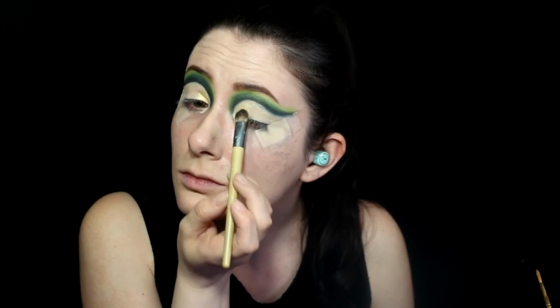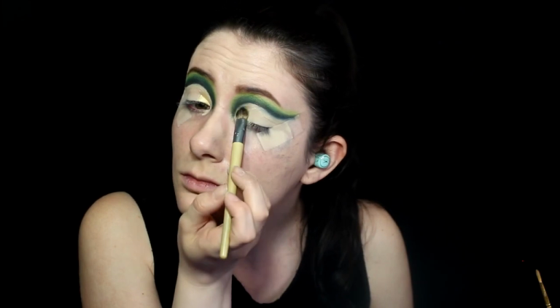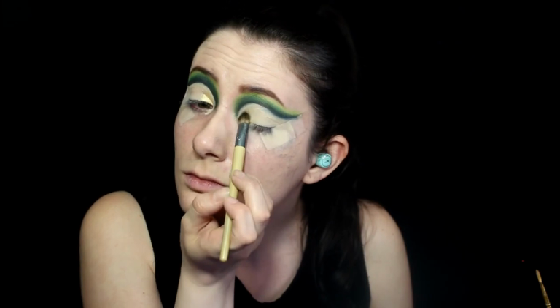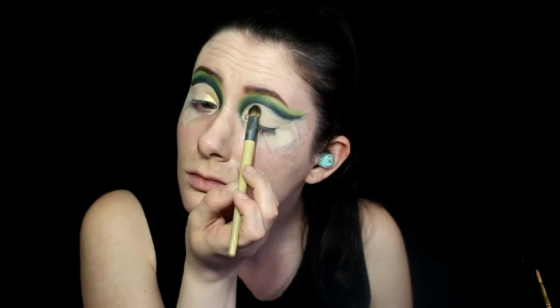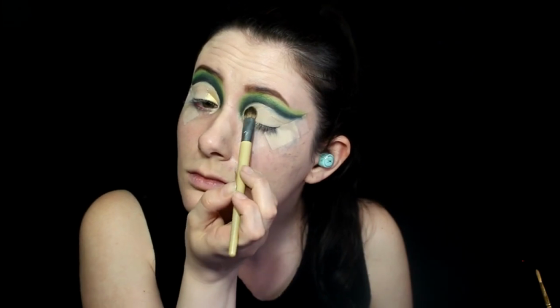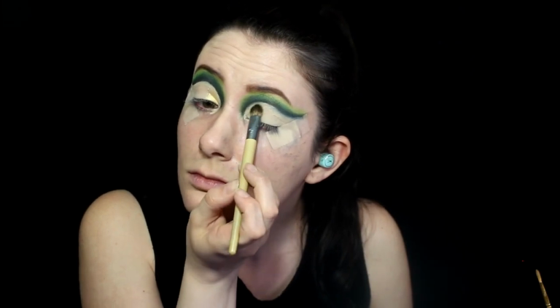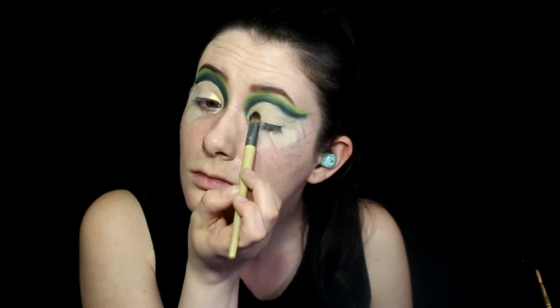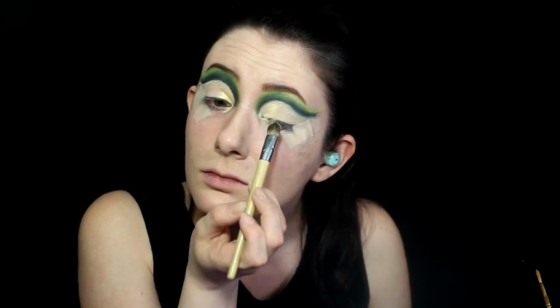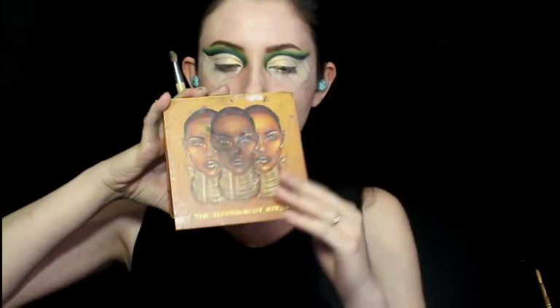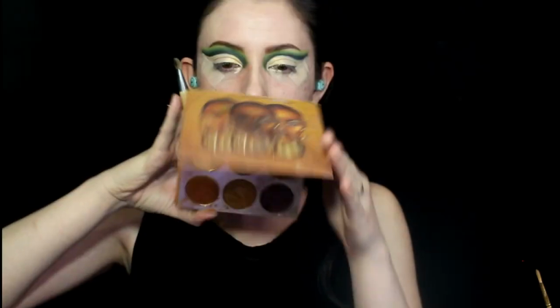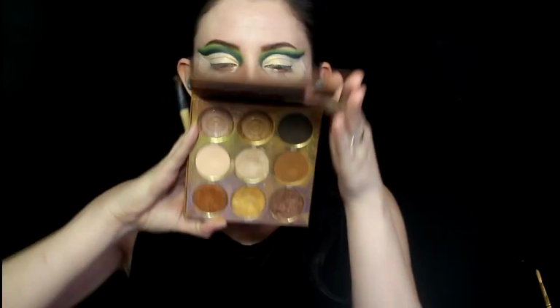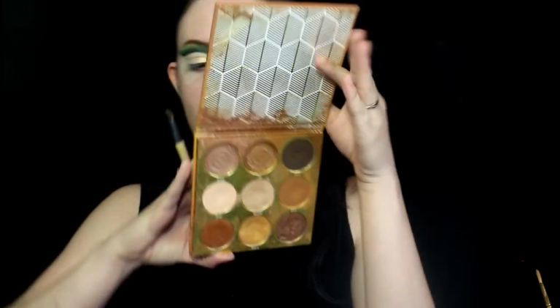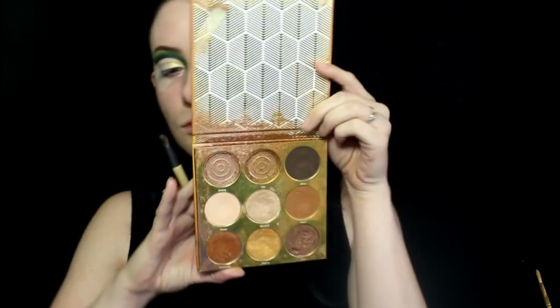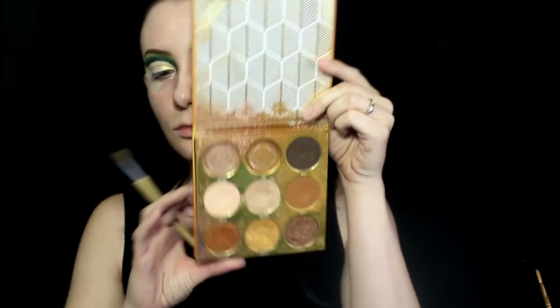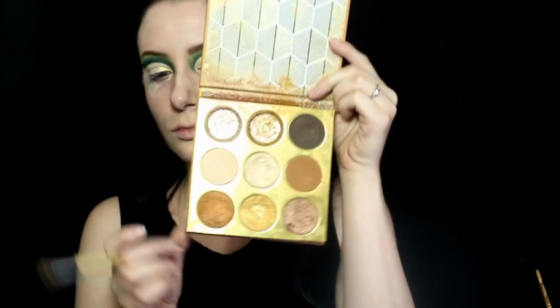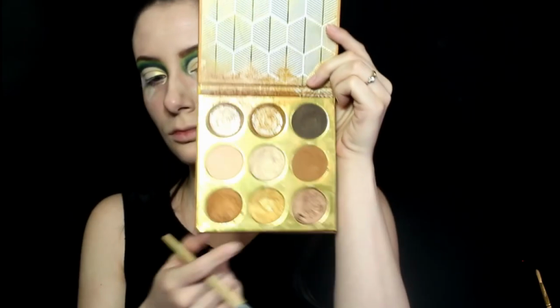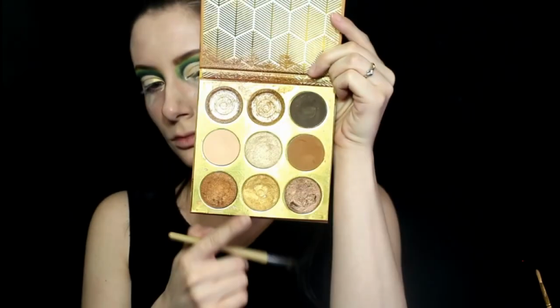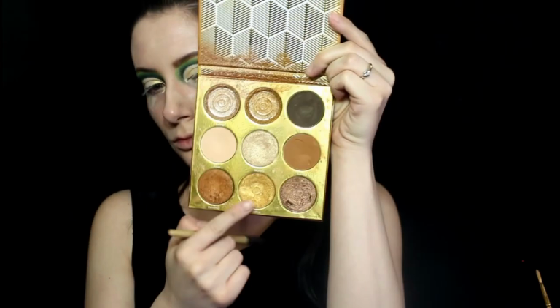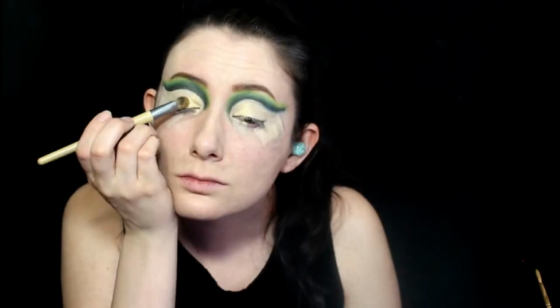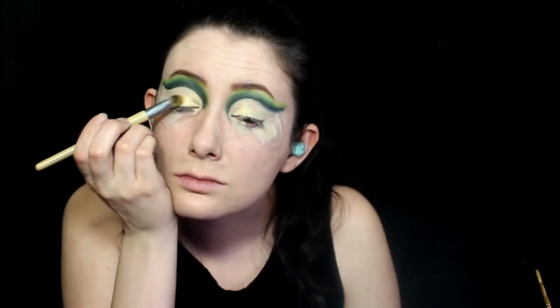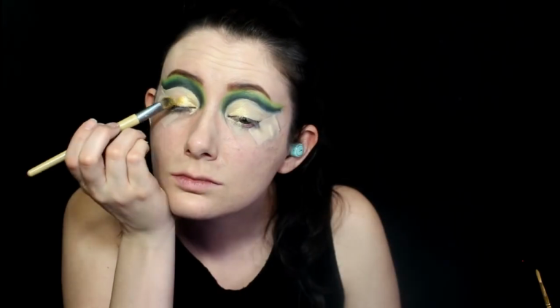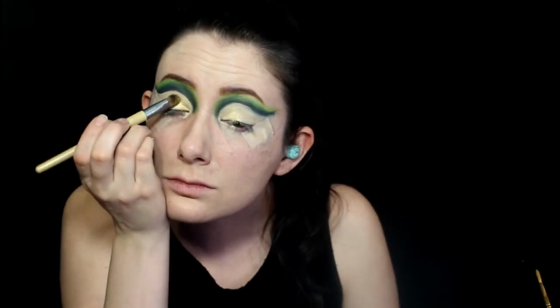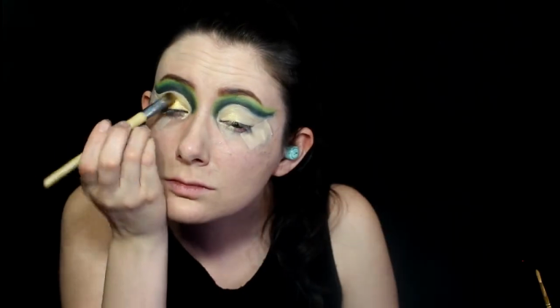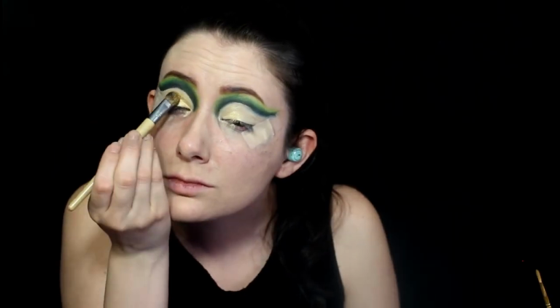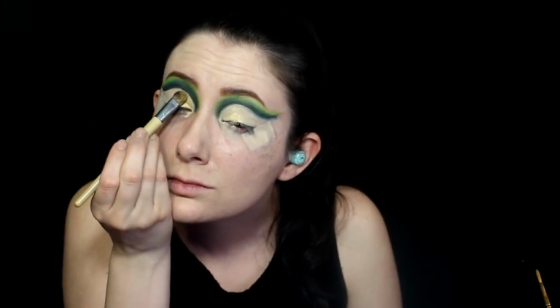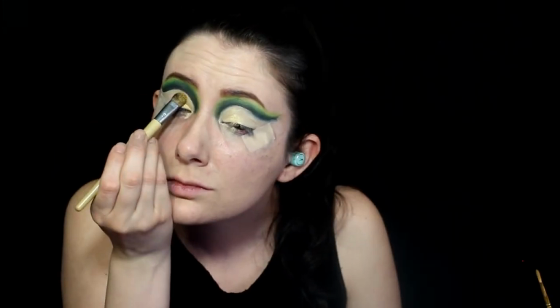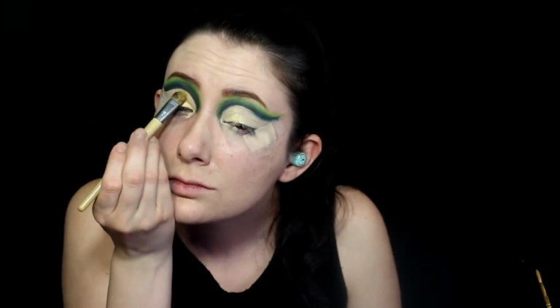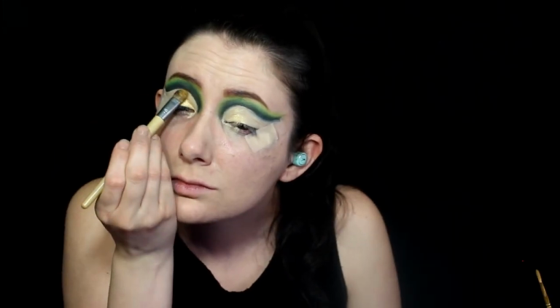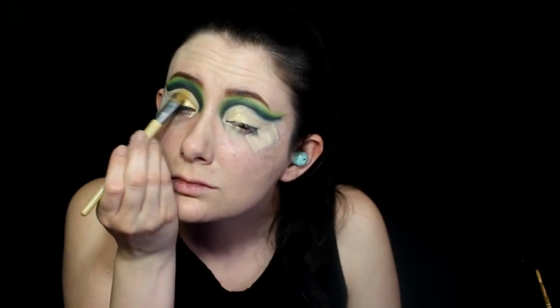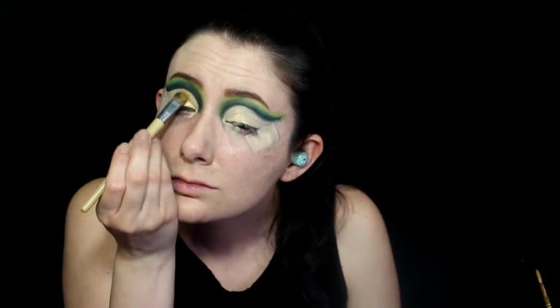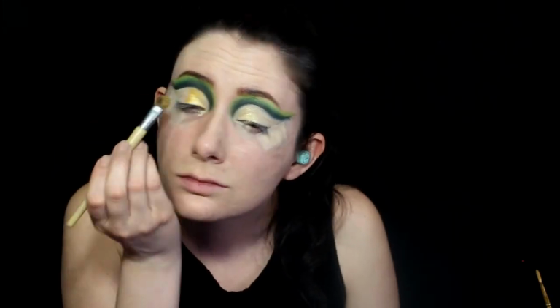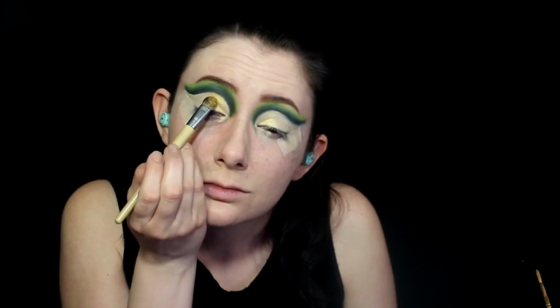Next, I'm using the Juvia's Place Warrior palette for the yellow gold shade, and I'm using this in the middle of the eye.